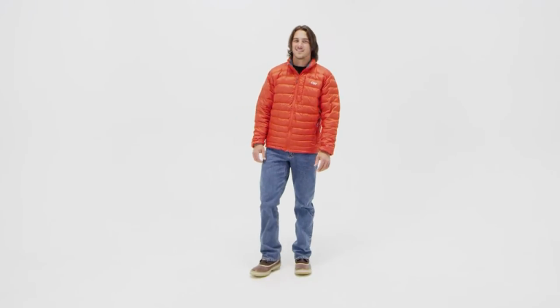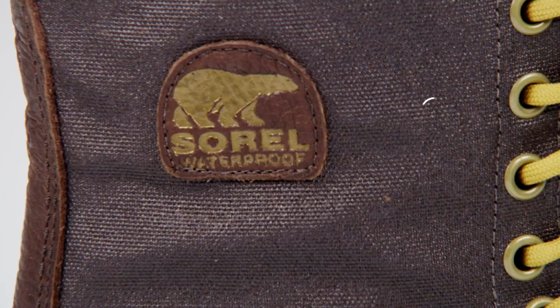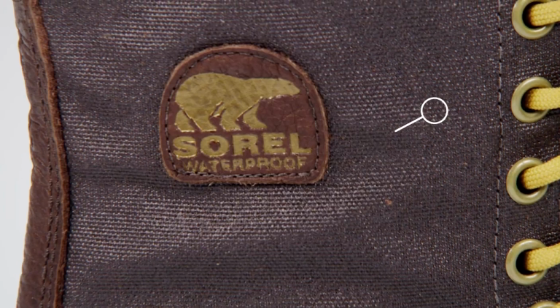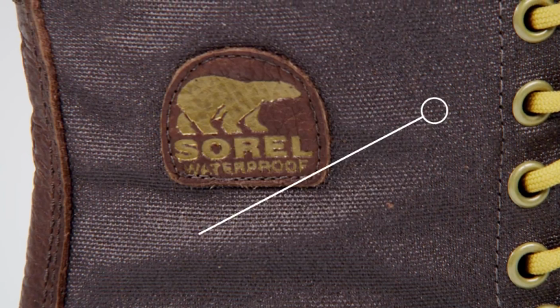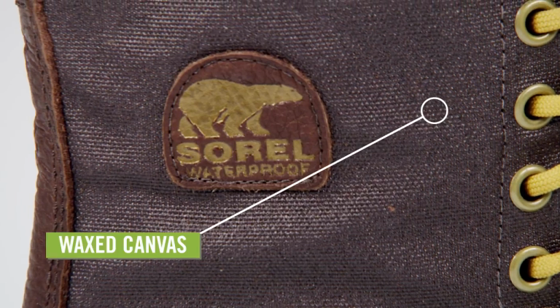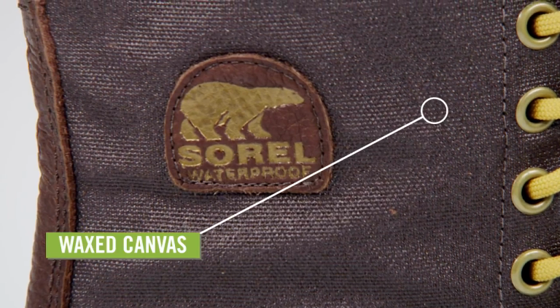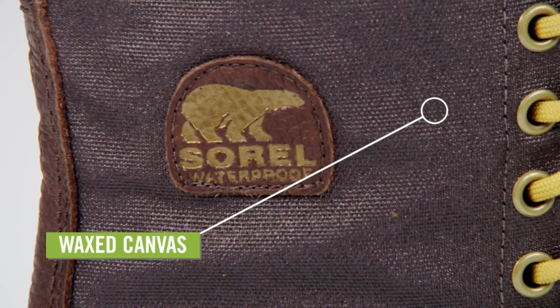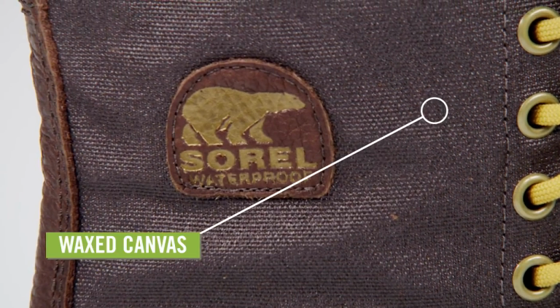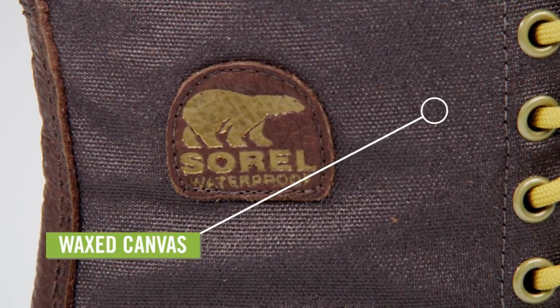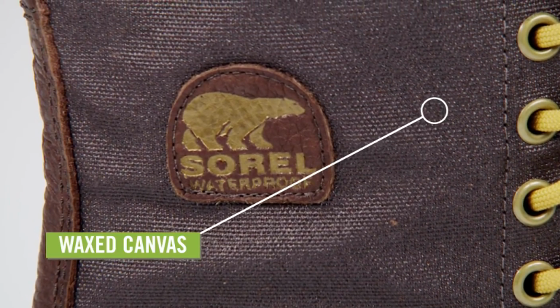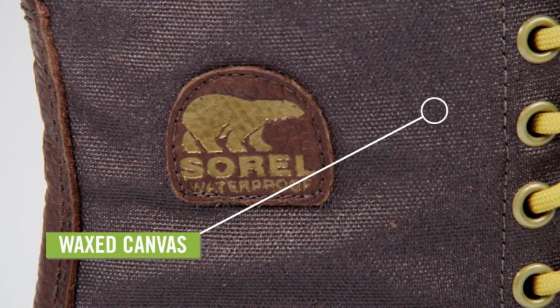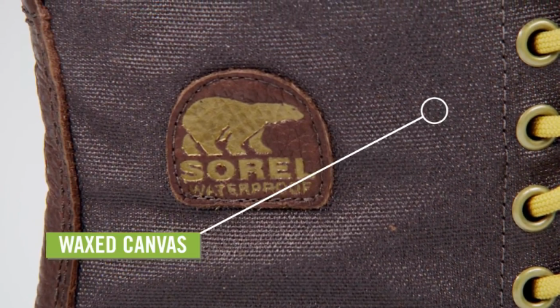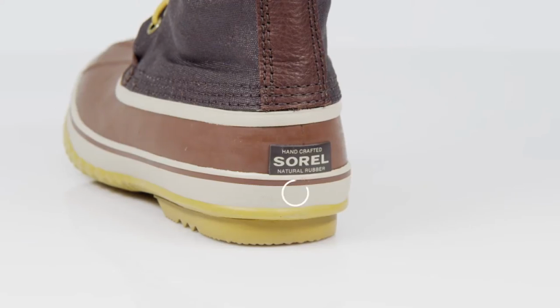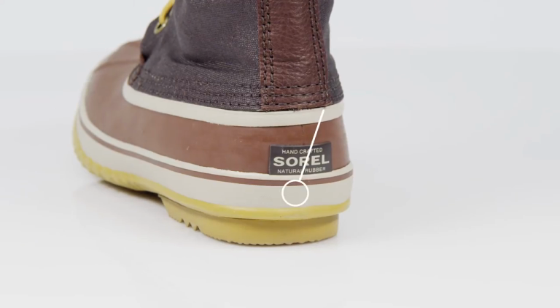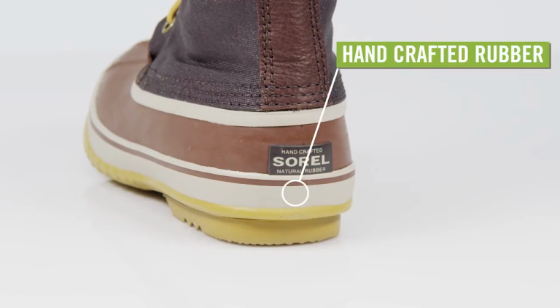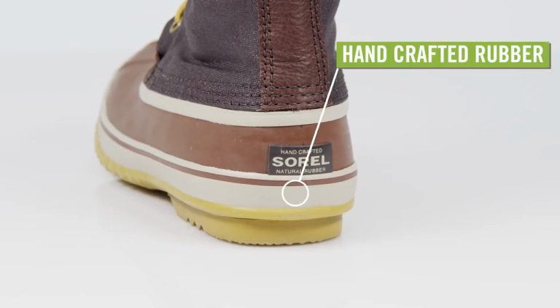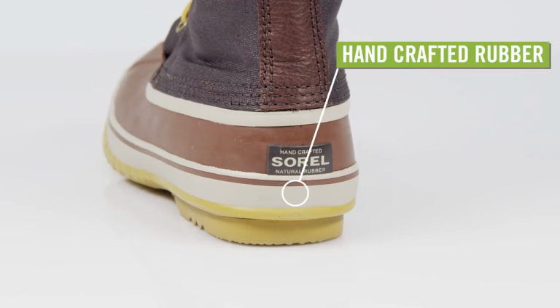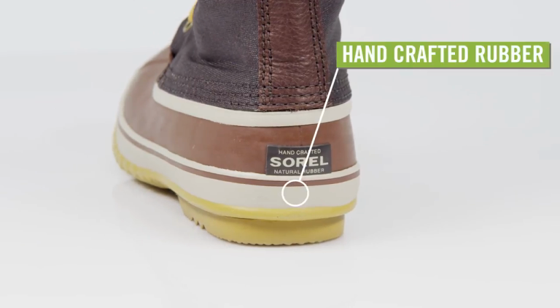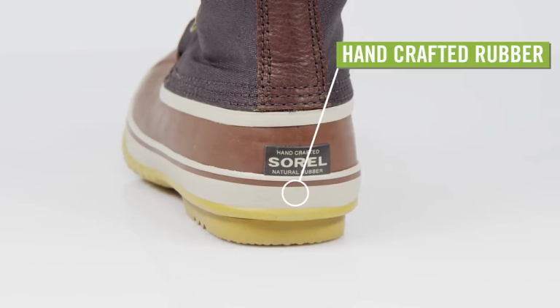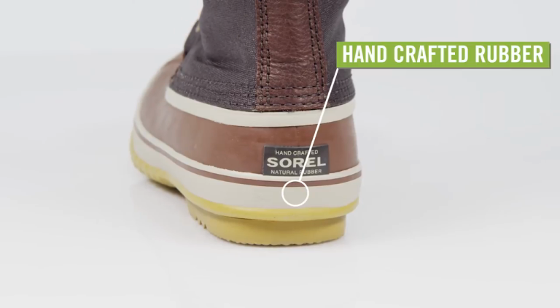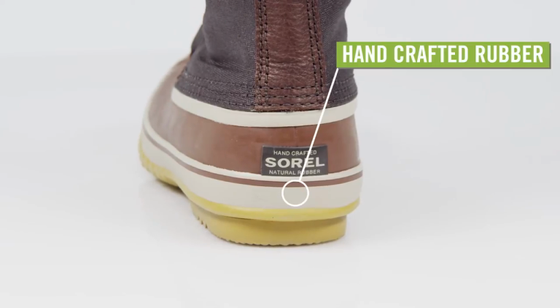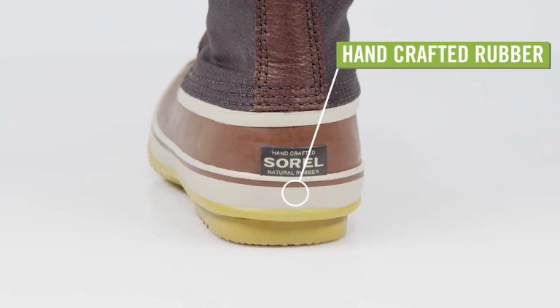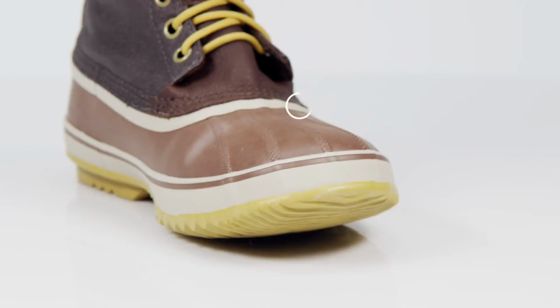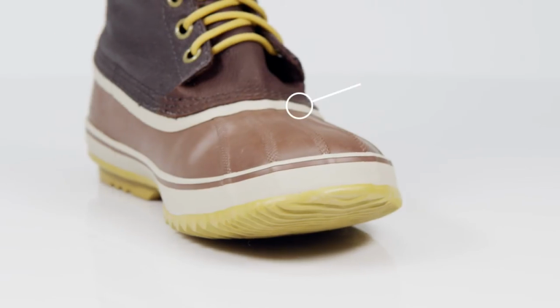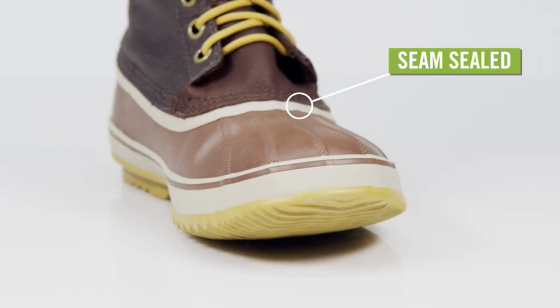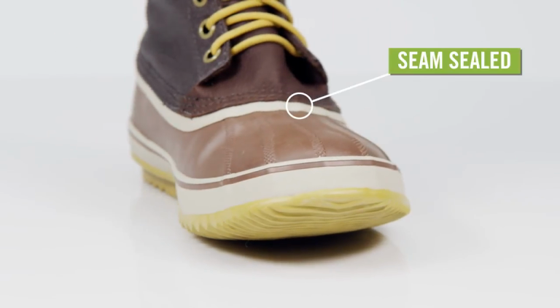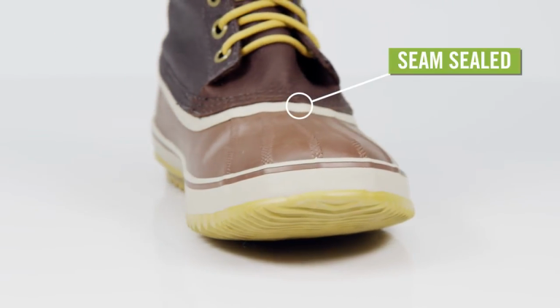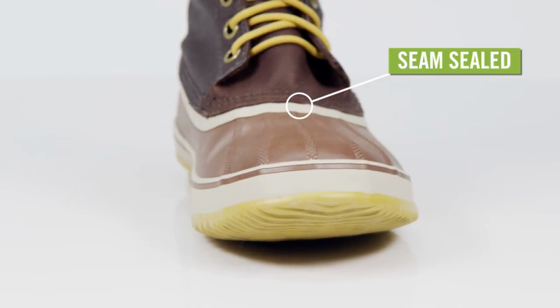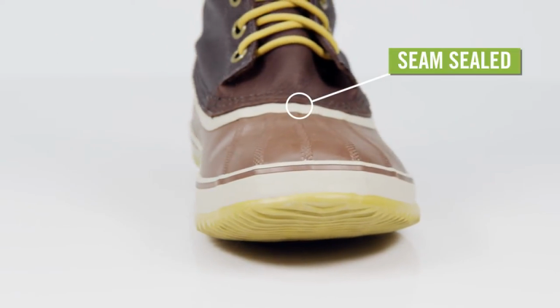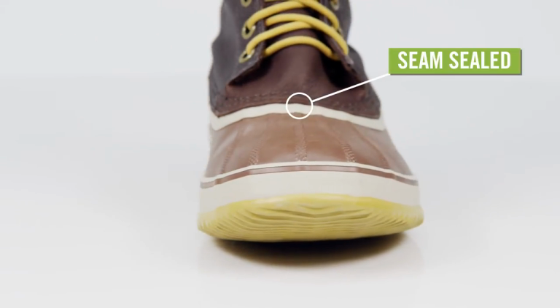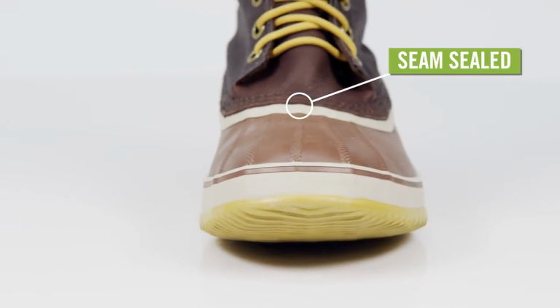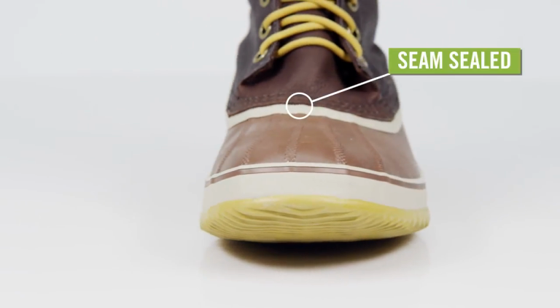These Sorel boots have a wax canvas upper and a handcrafted rubber shell. They are fully seam sealed to keep them waterproof.